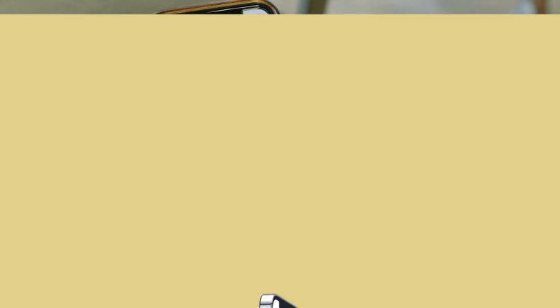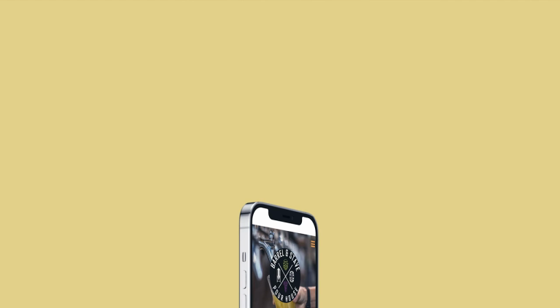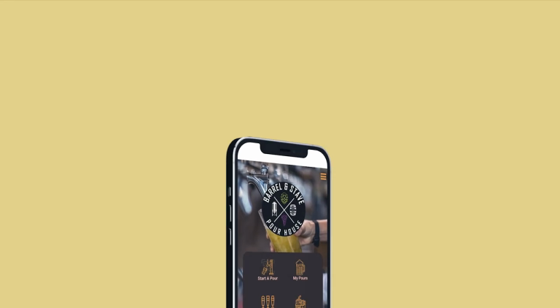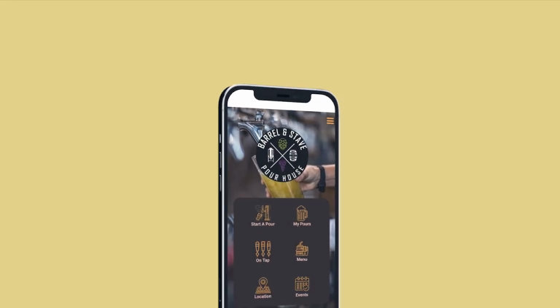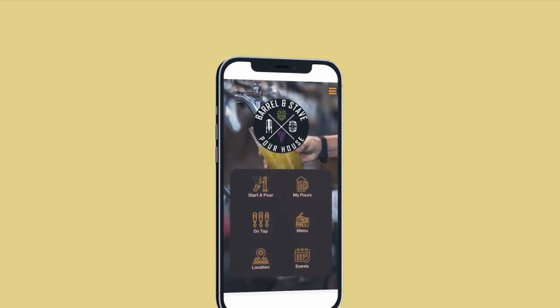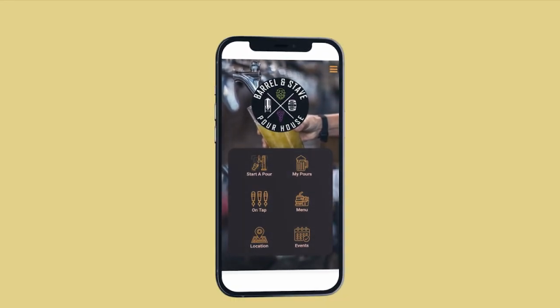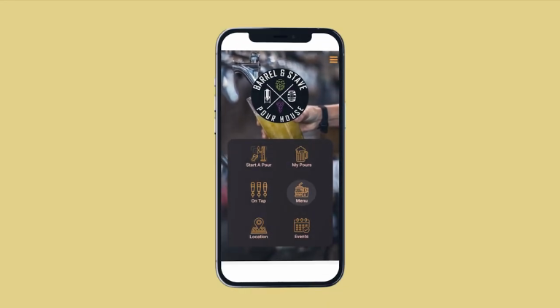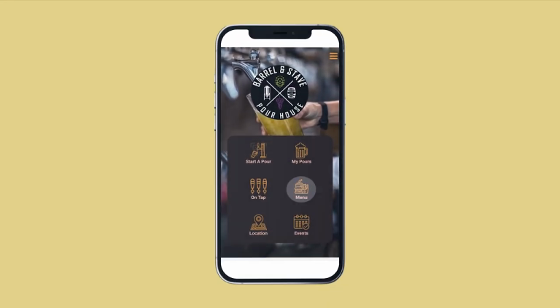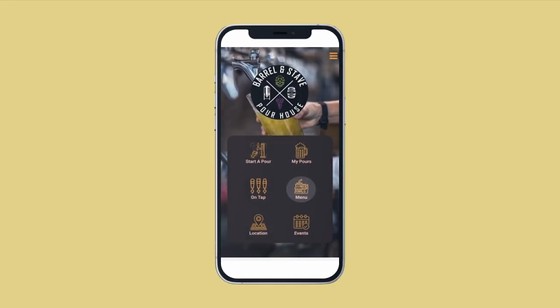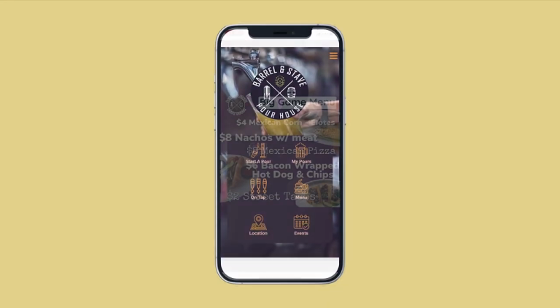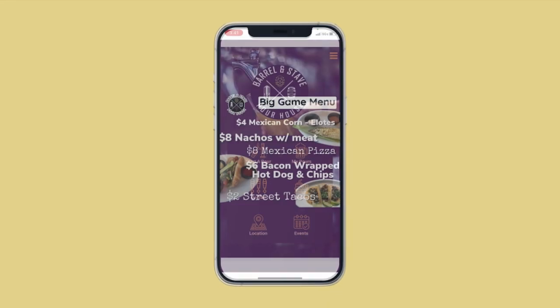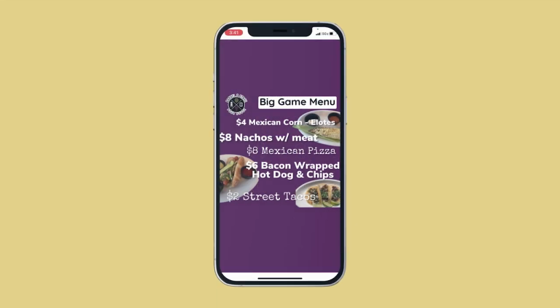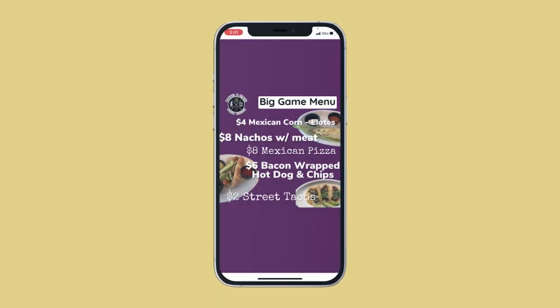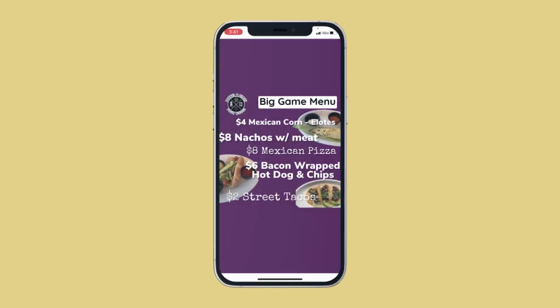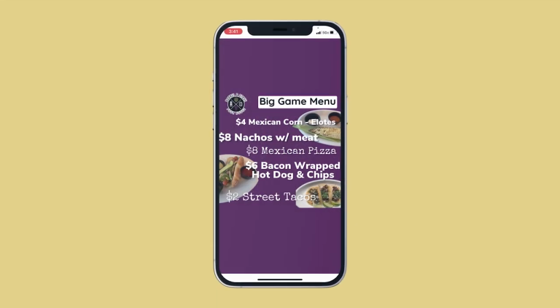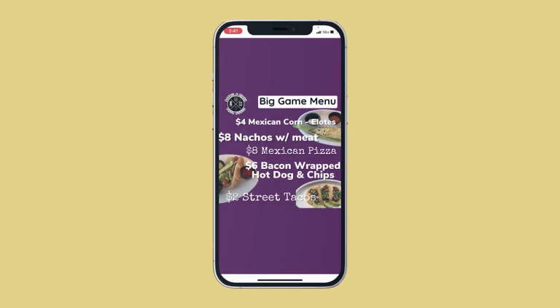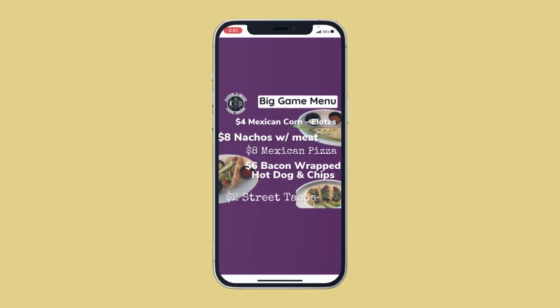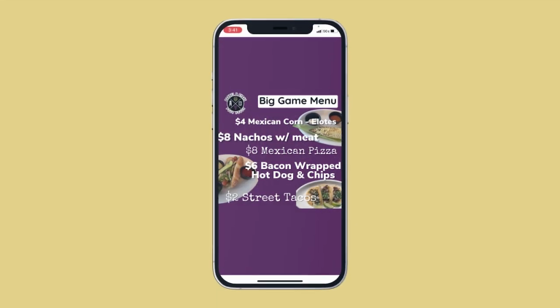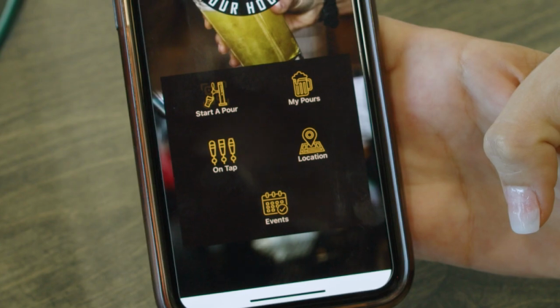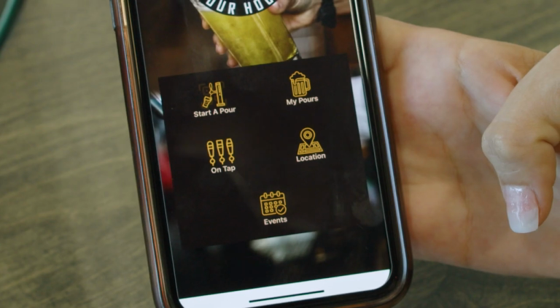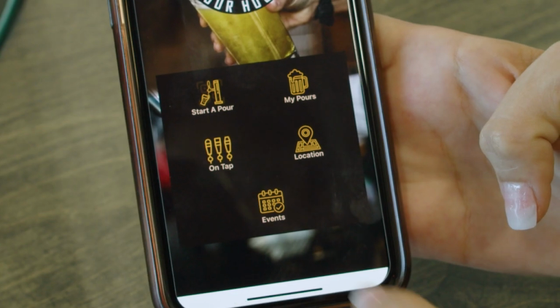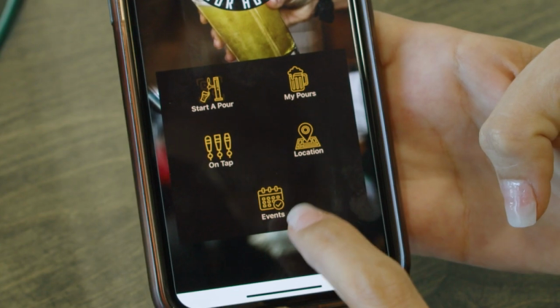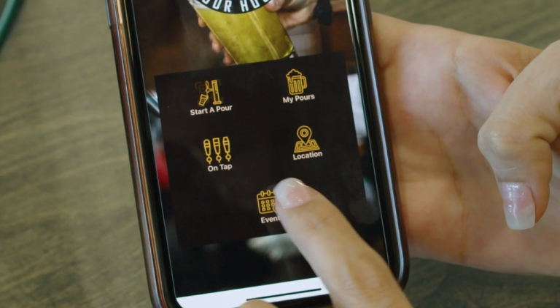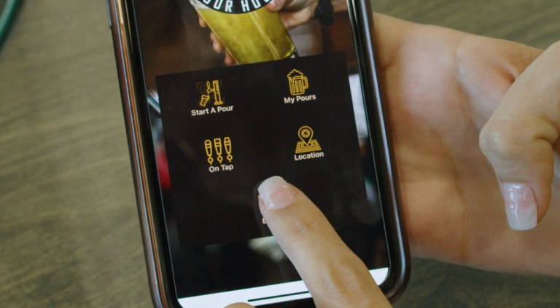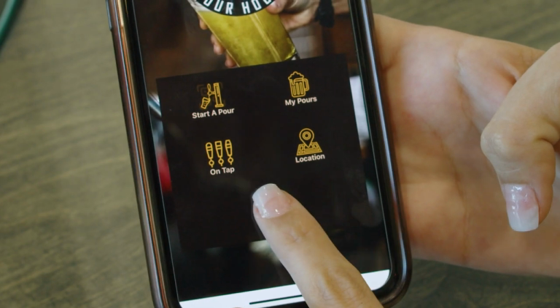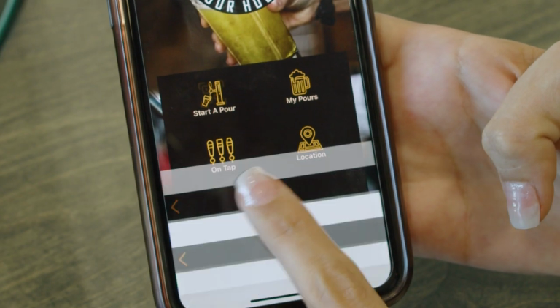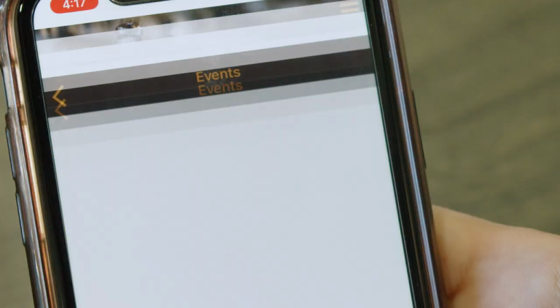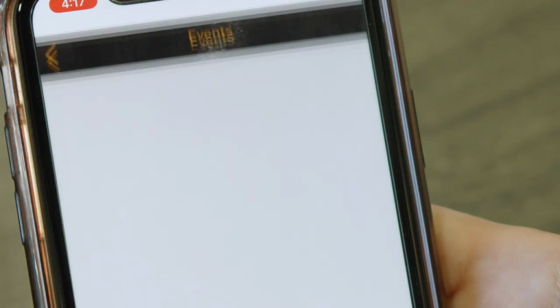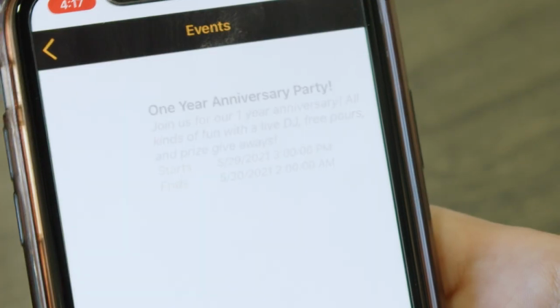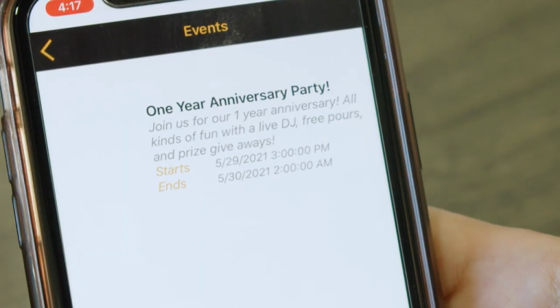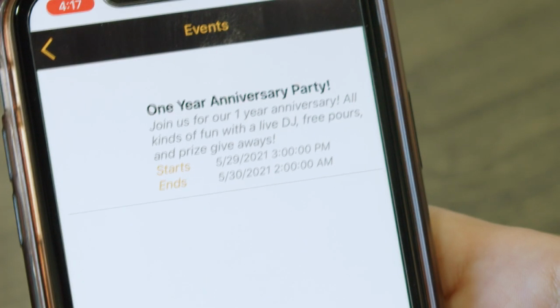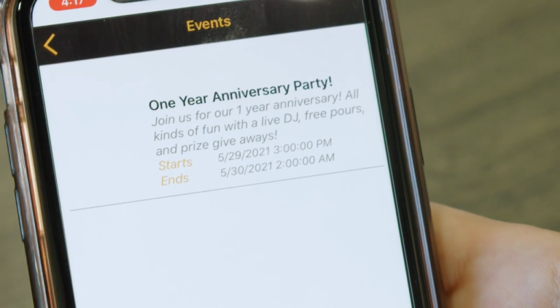Tap menu to check out a list of current dining options, or choose events to see dates and details for any upcoming events.